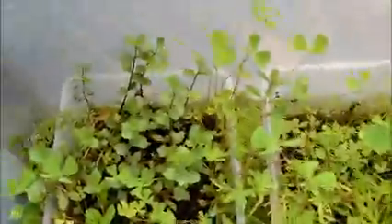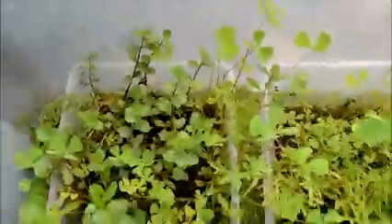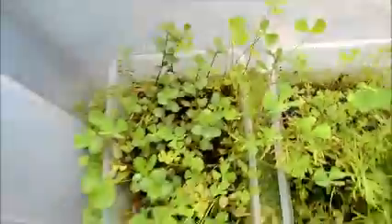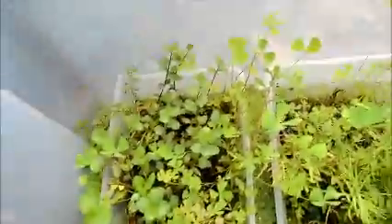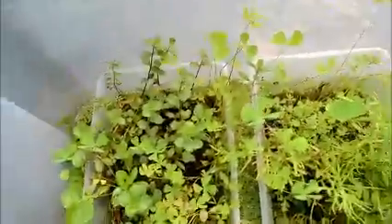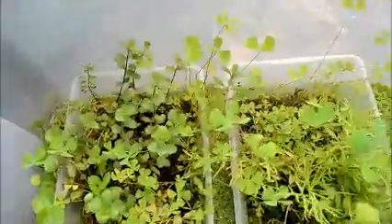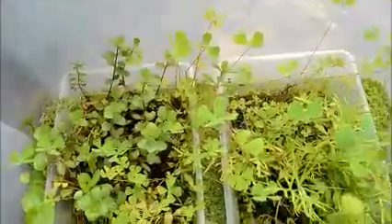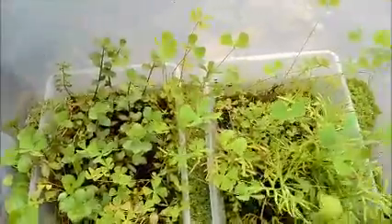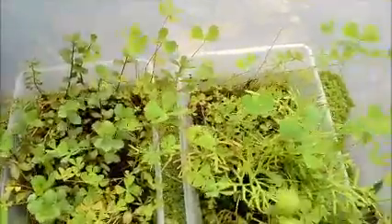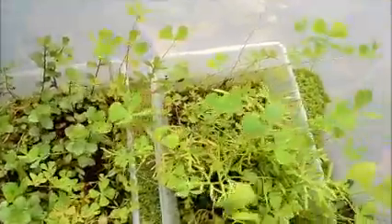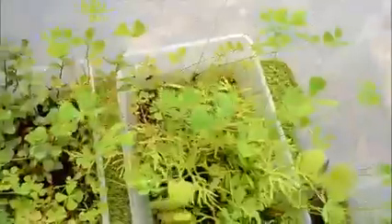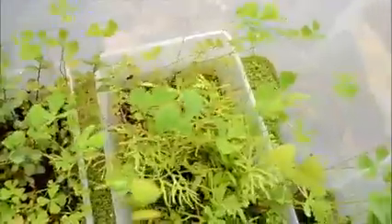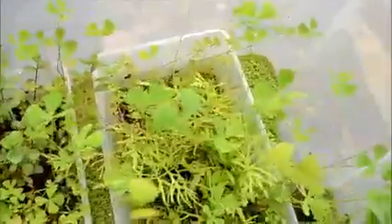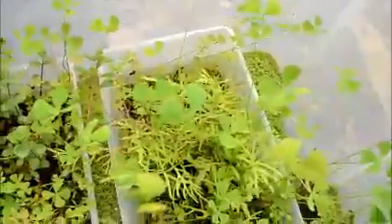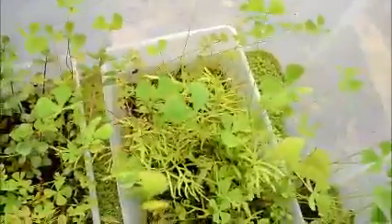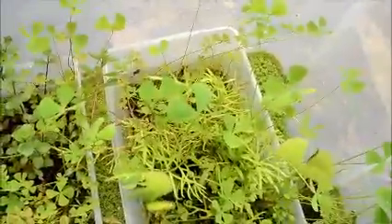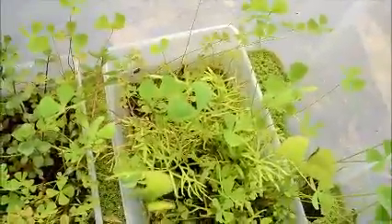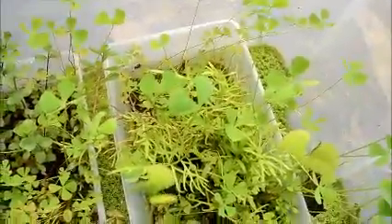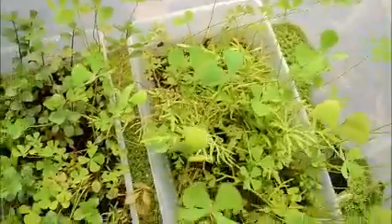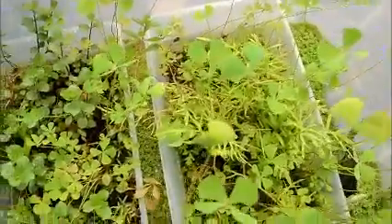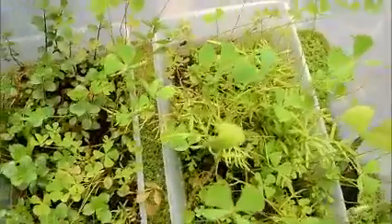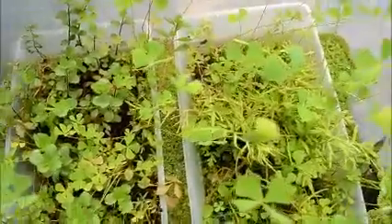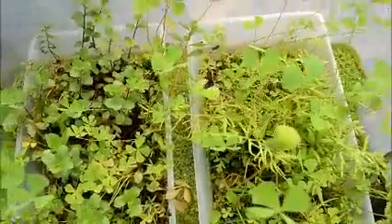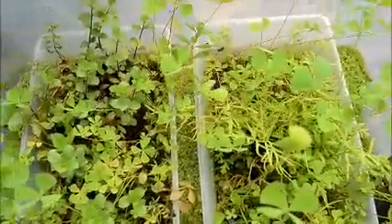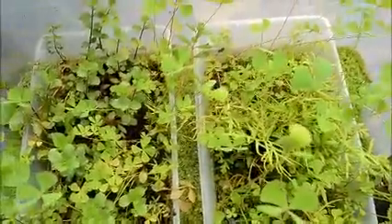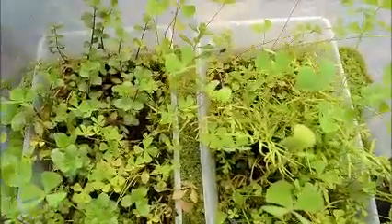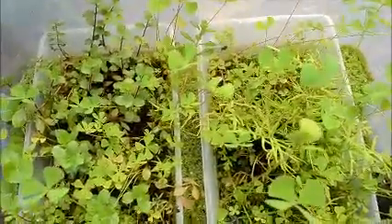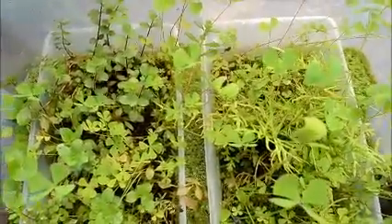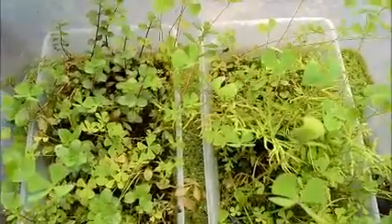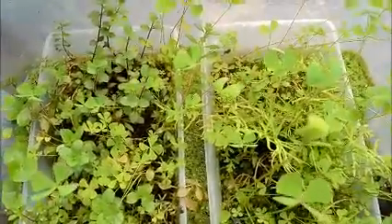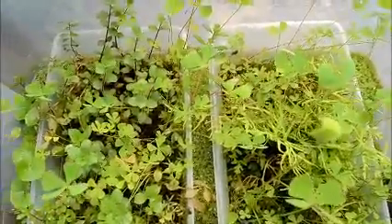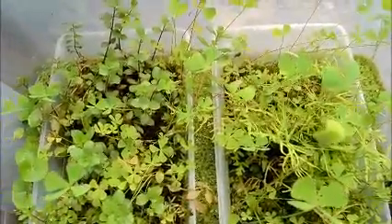I leave this one covered just because of the moisture level — I just don't want it to dry out in there. But this other one I actually don't even cover anymore, and I've had this one for a while now, probably since like December.